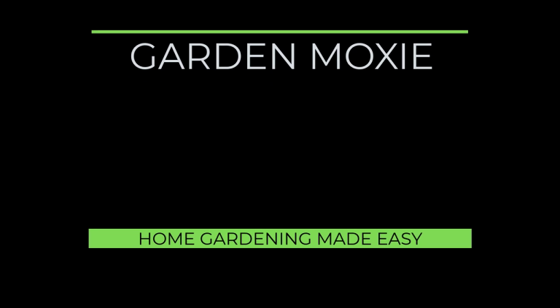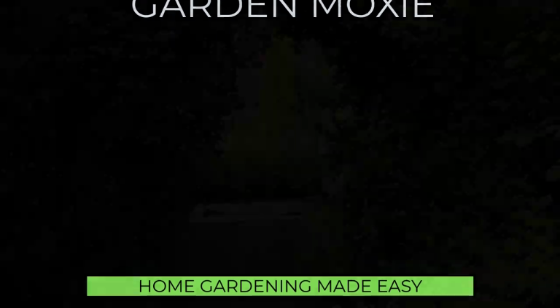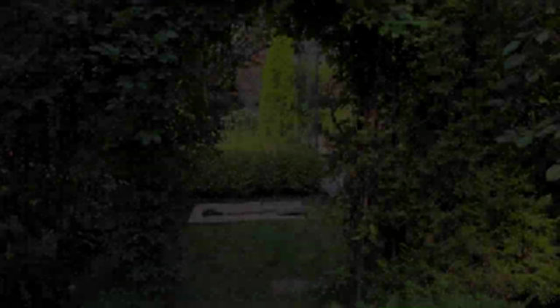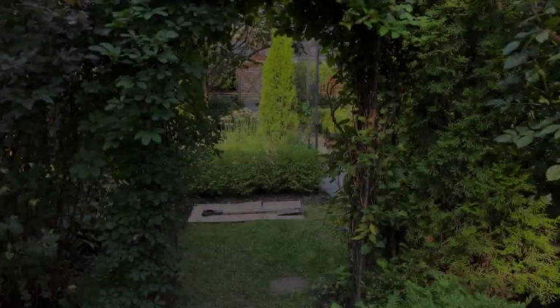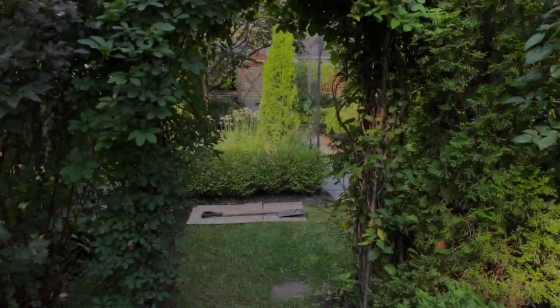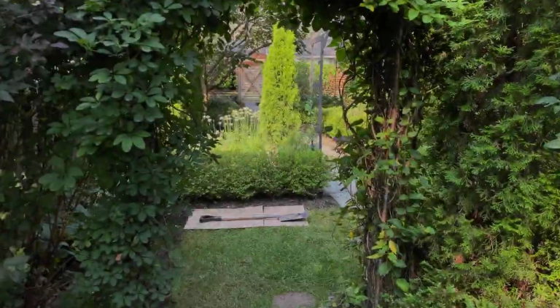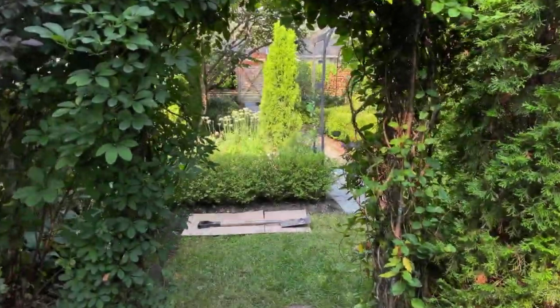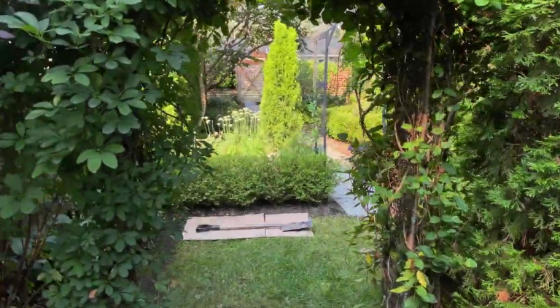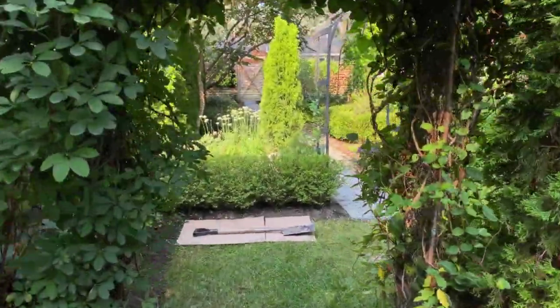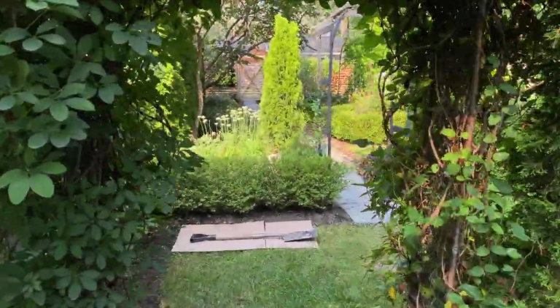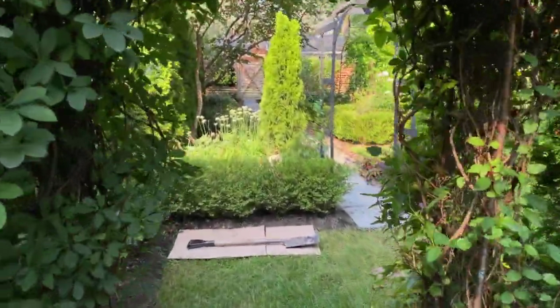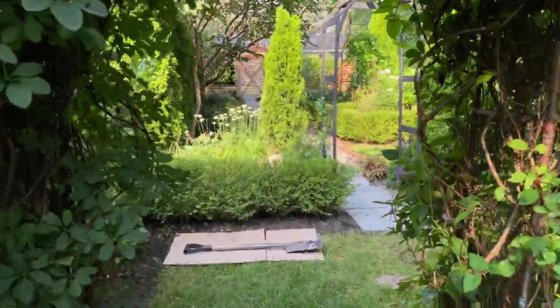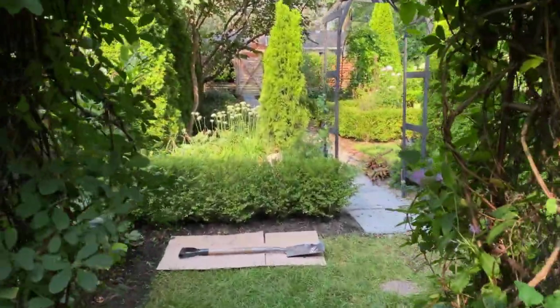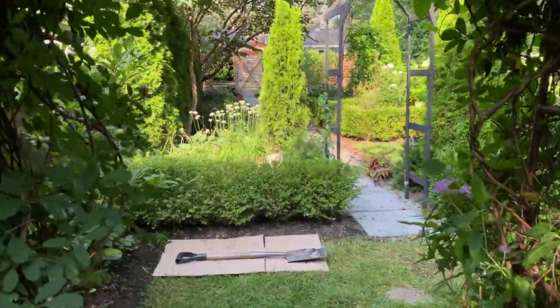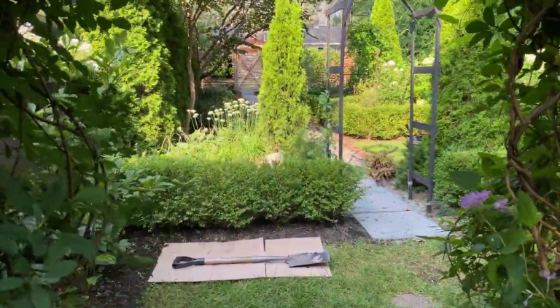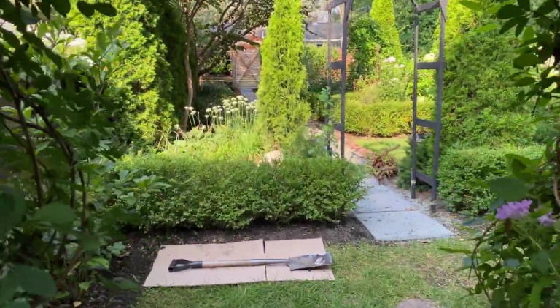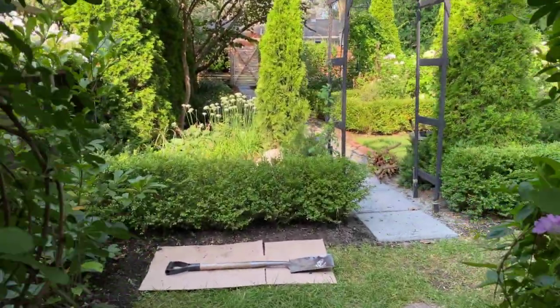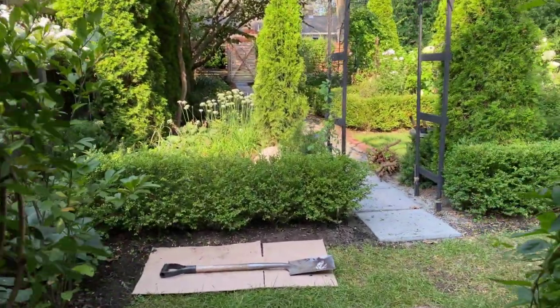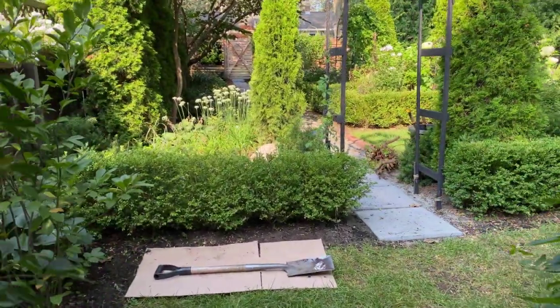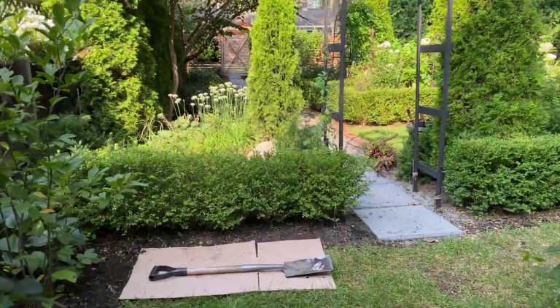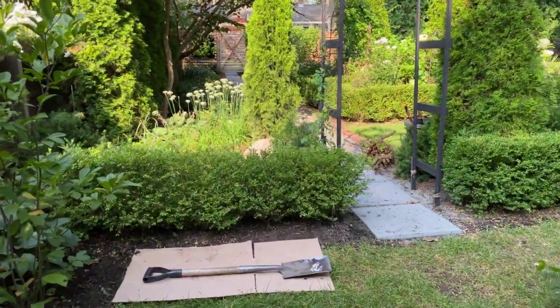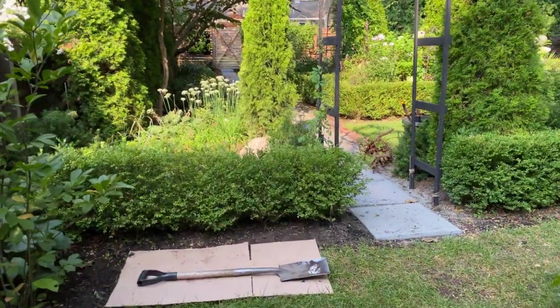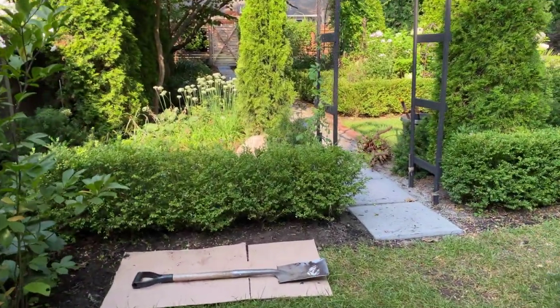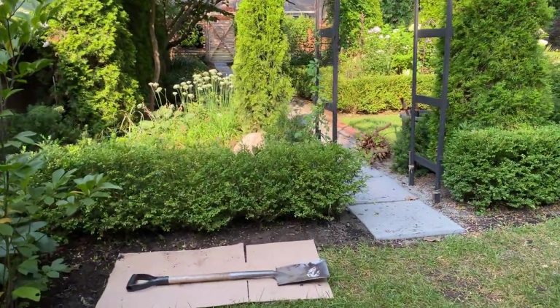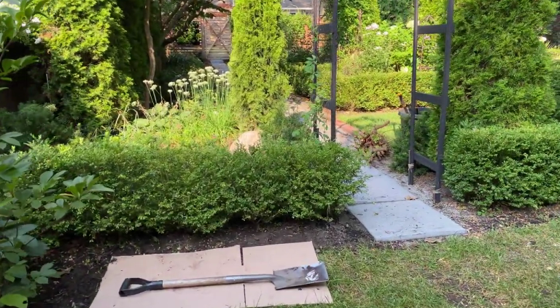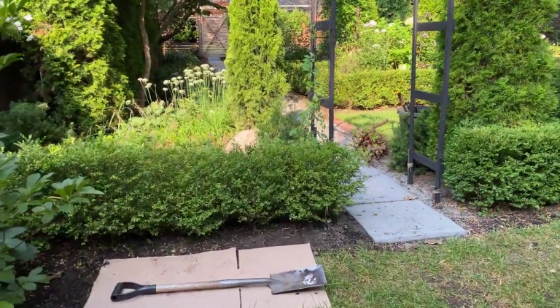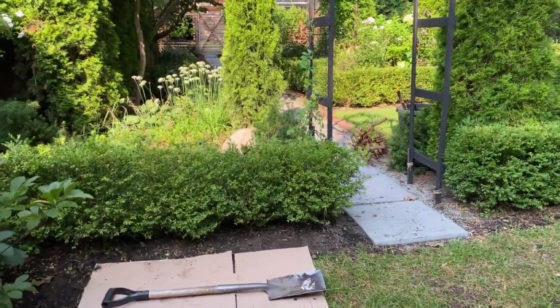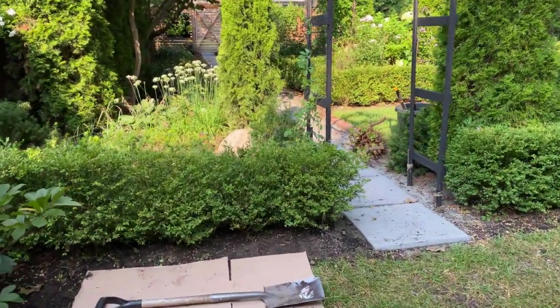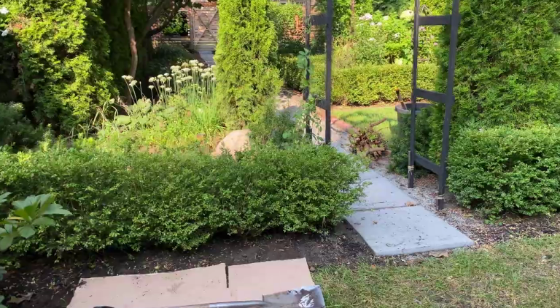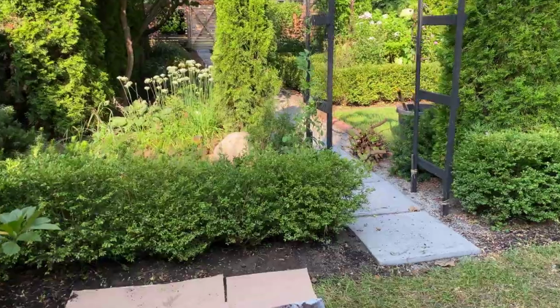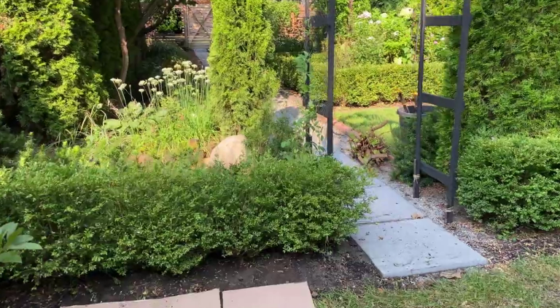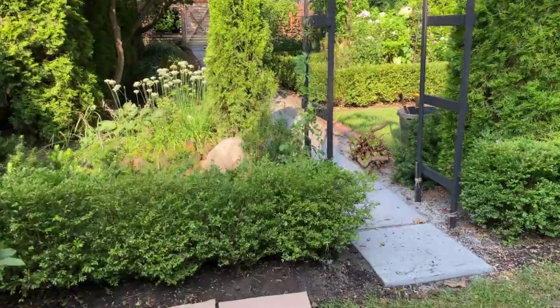Hi, I'm Sue from Garden Moxie. Today I'm showing you how to plant a container-grown arborvitae.